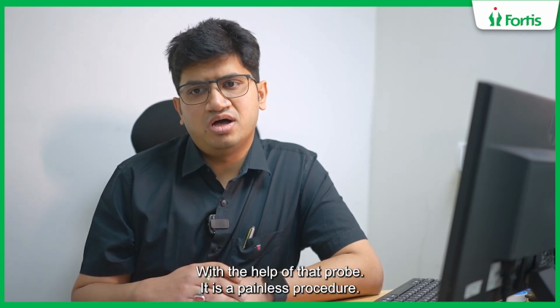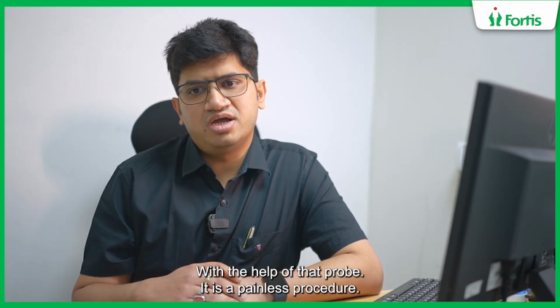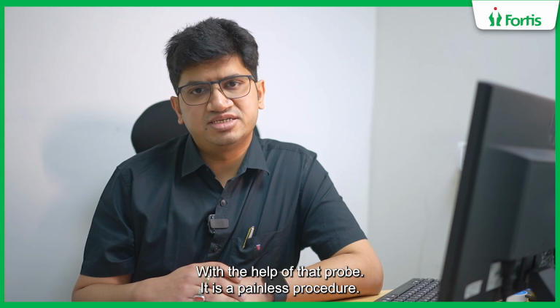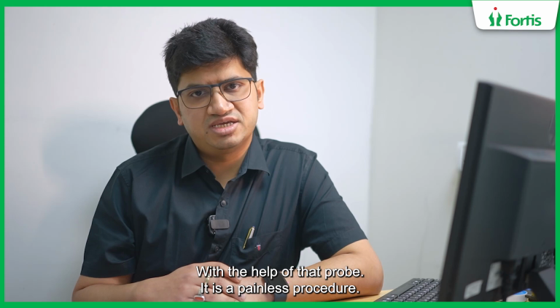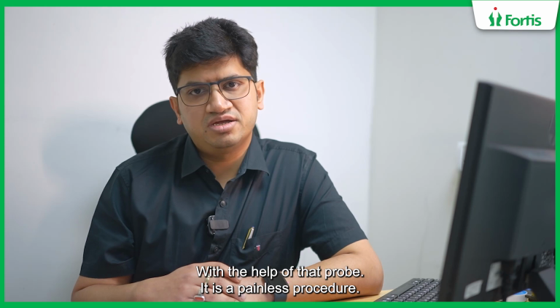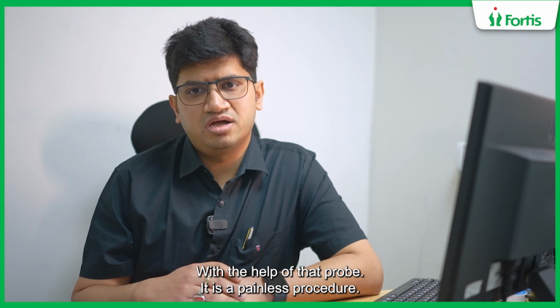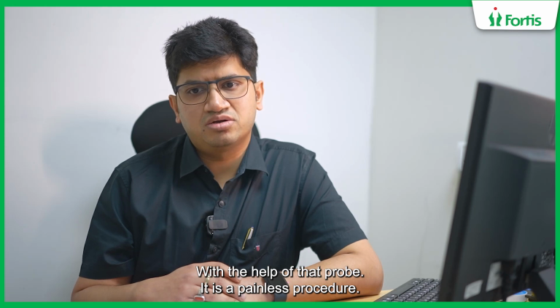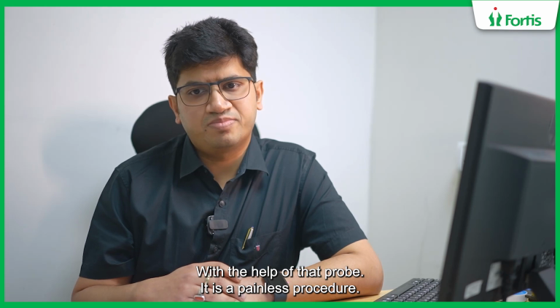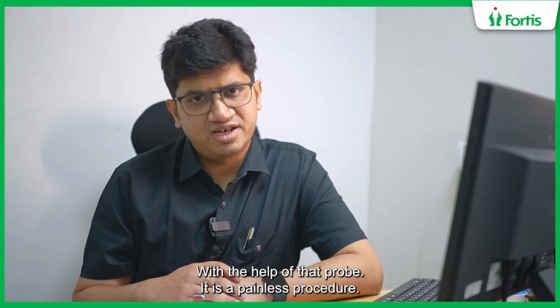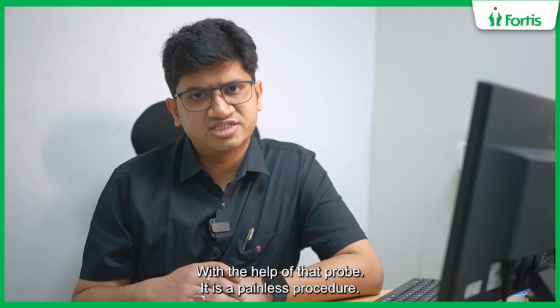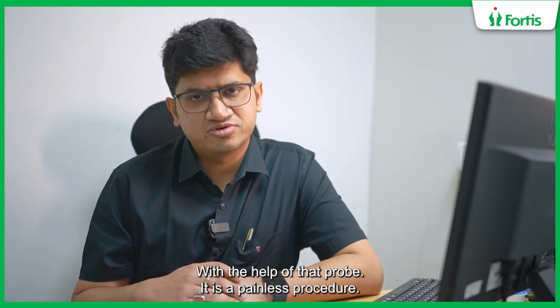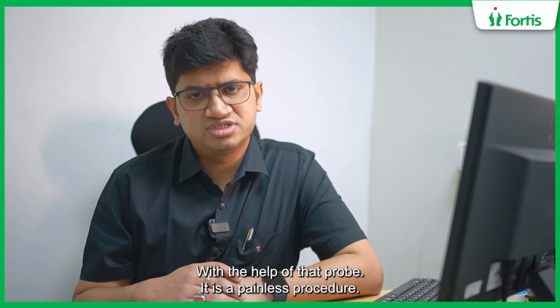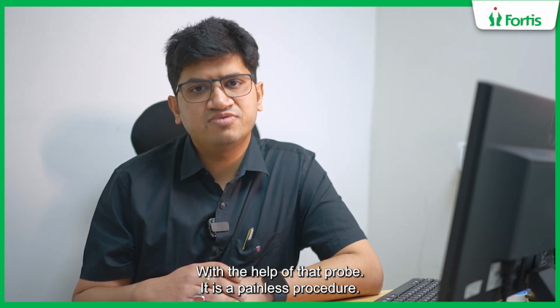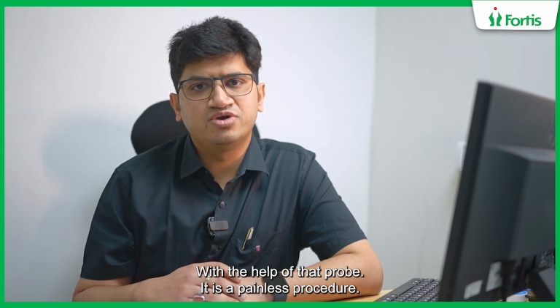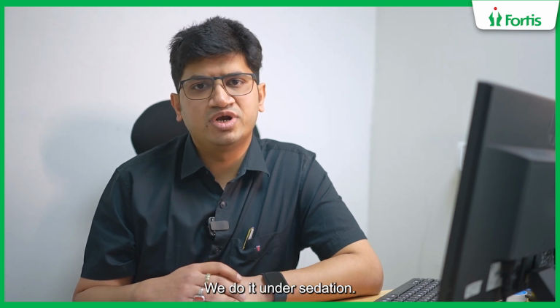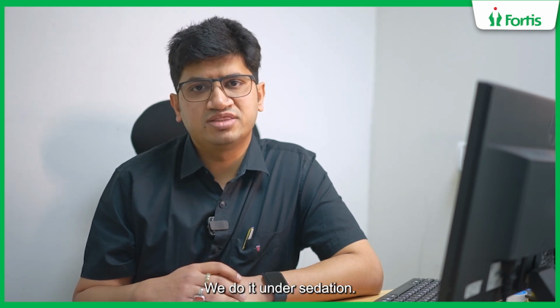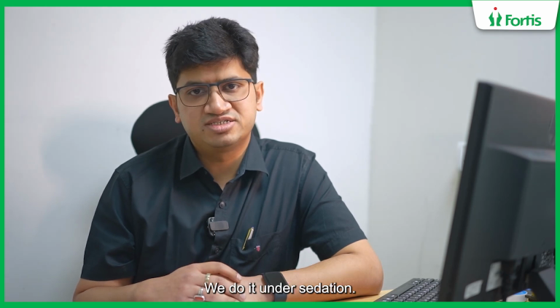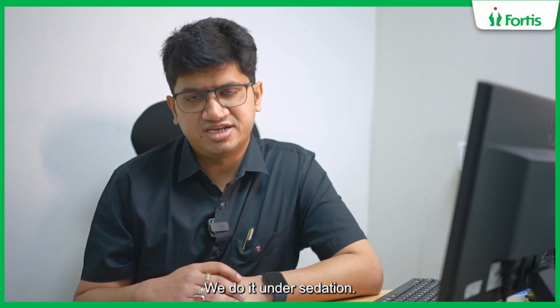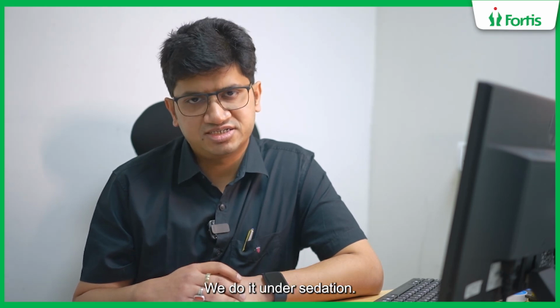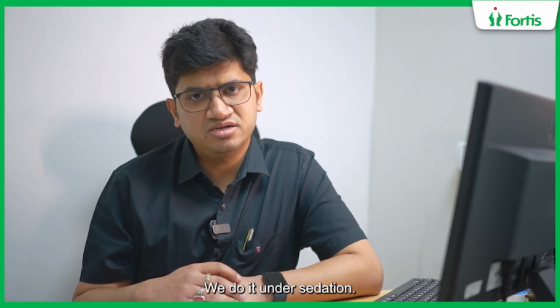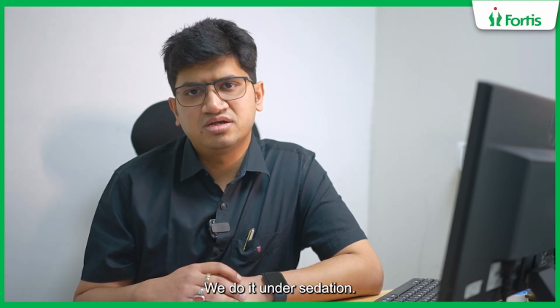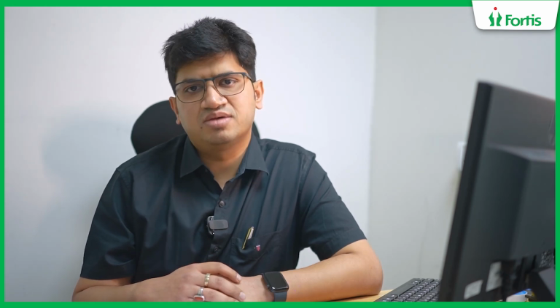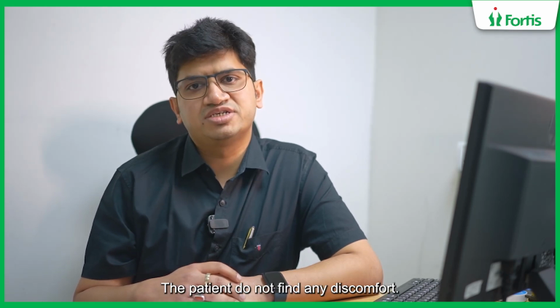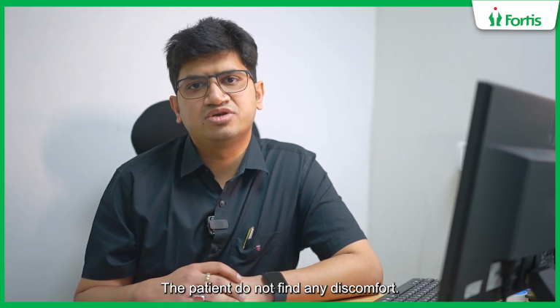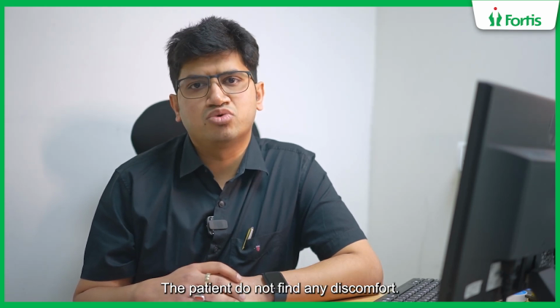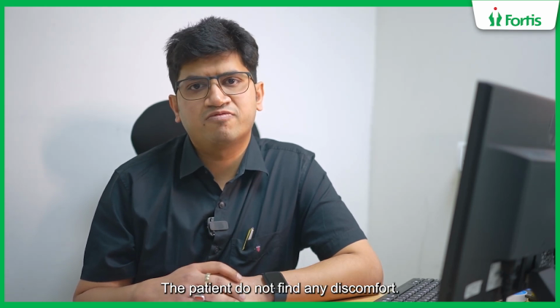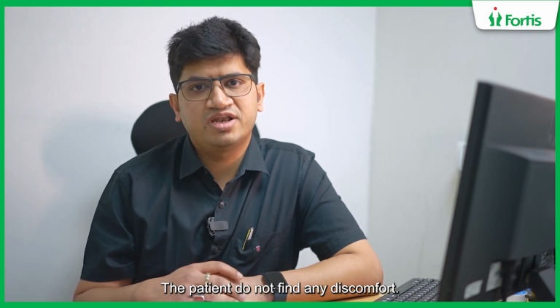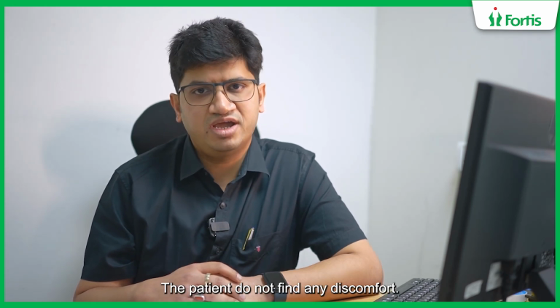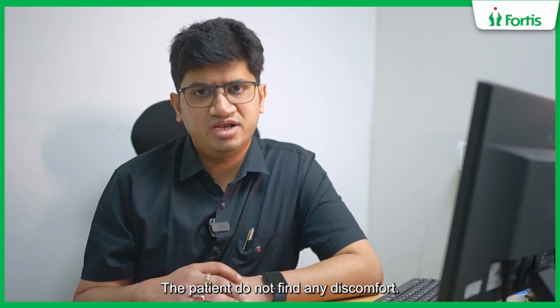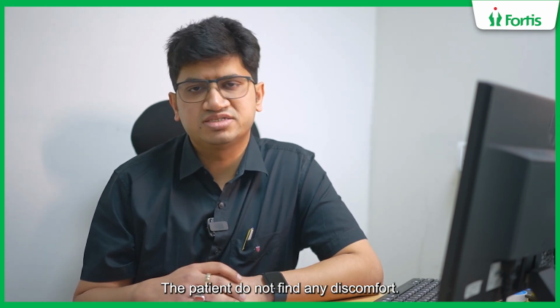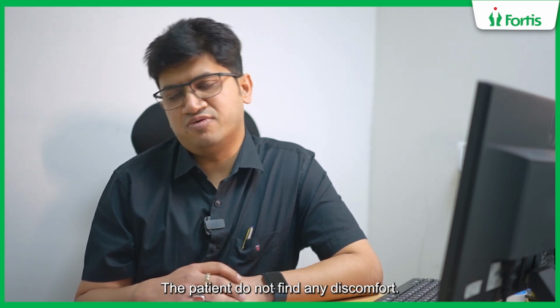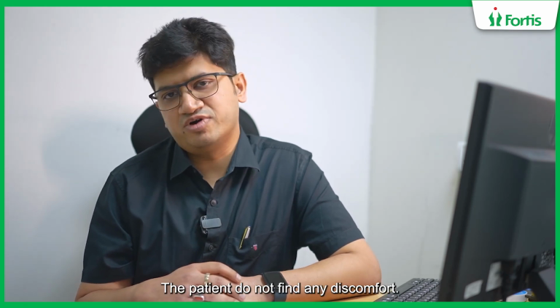It is a painless procedure. We do it under sedation. The patient does not find any discomfort.